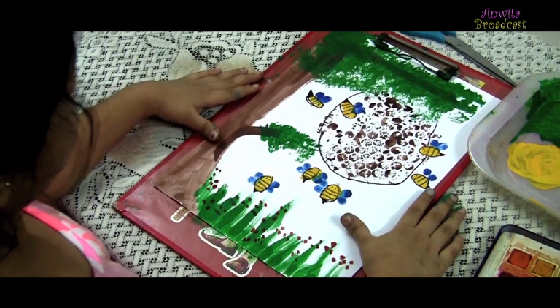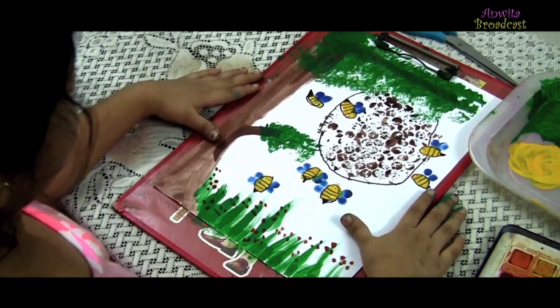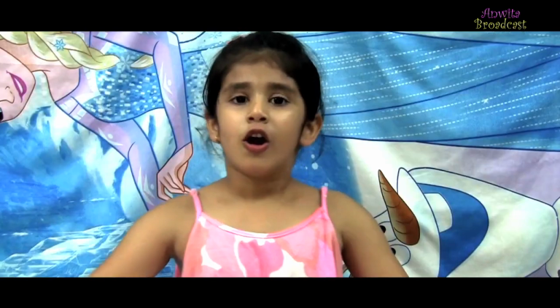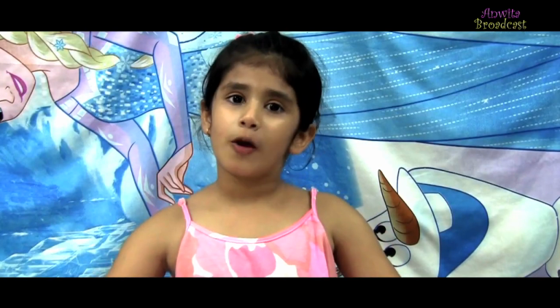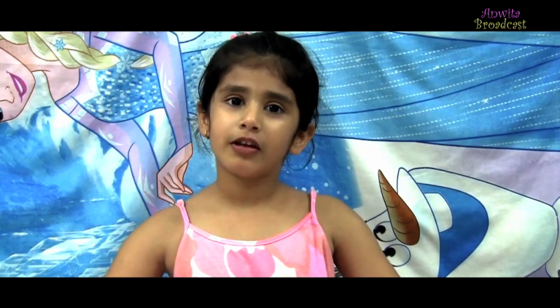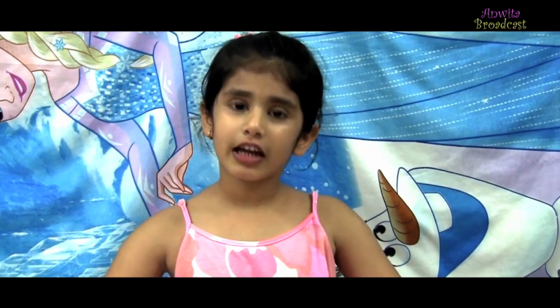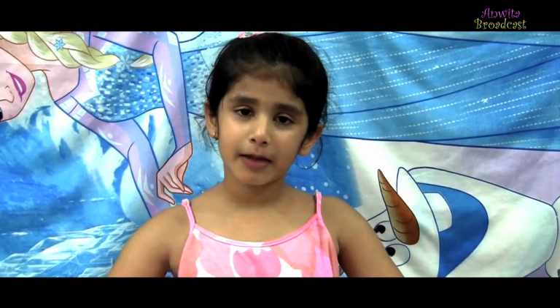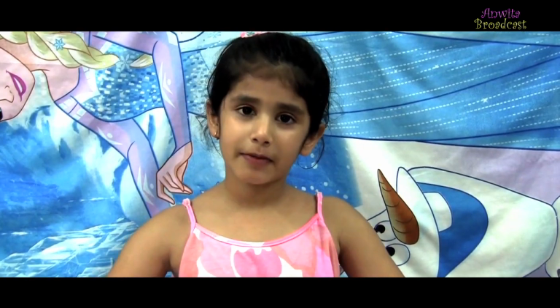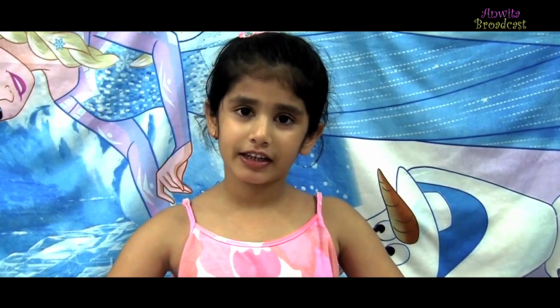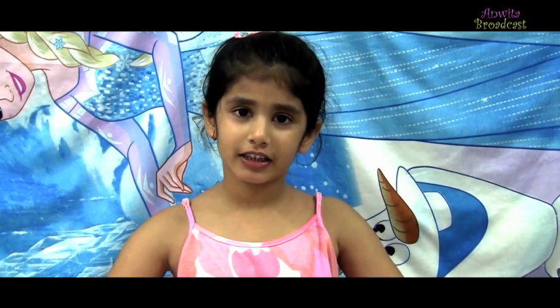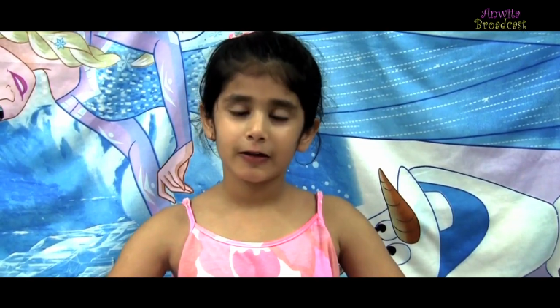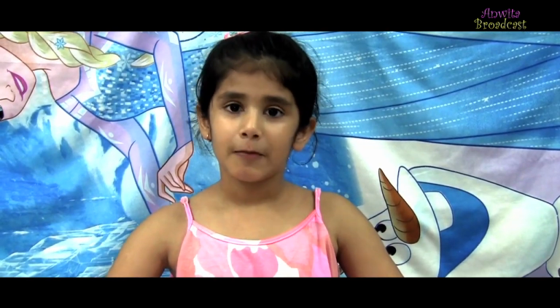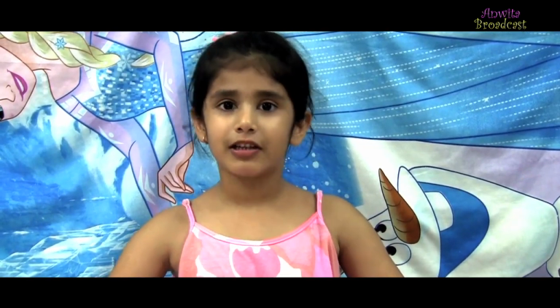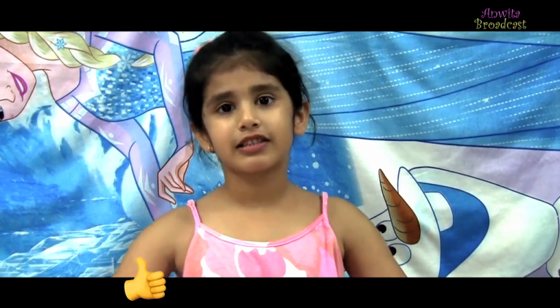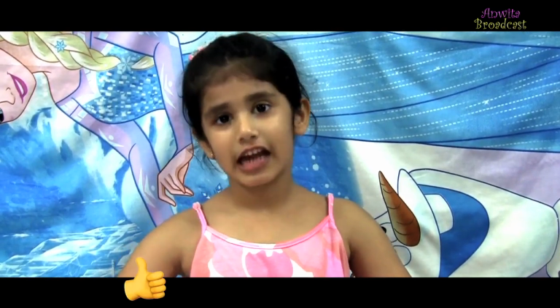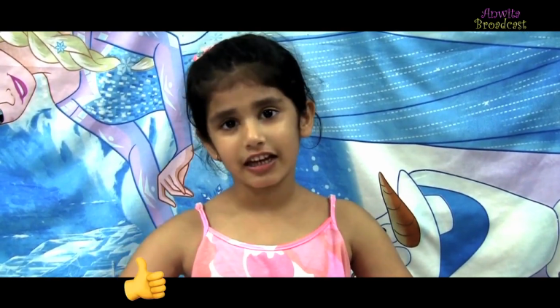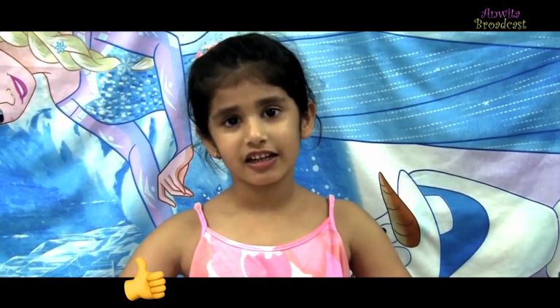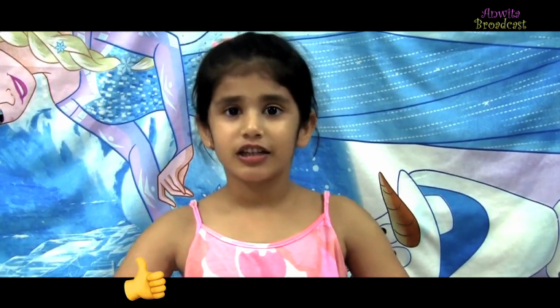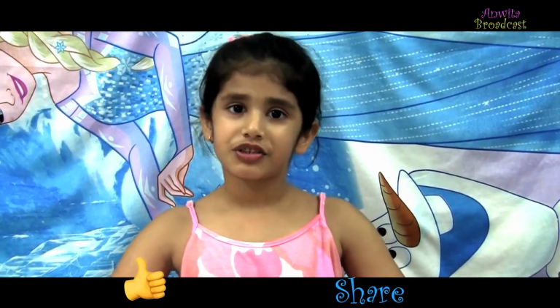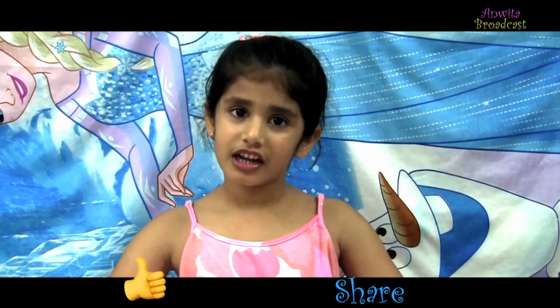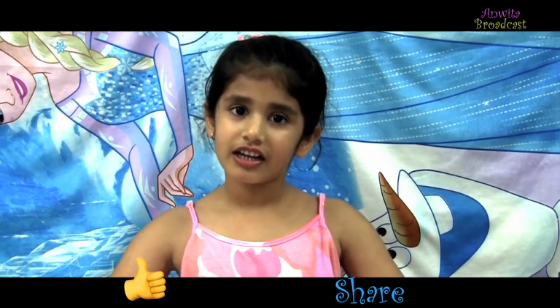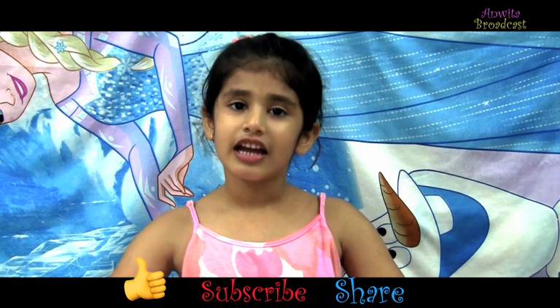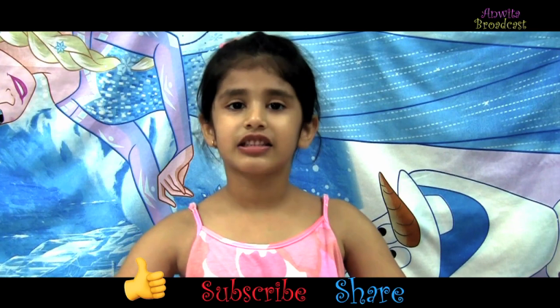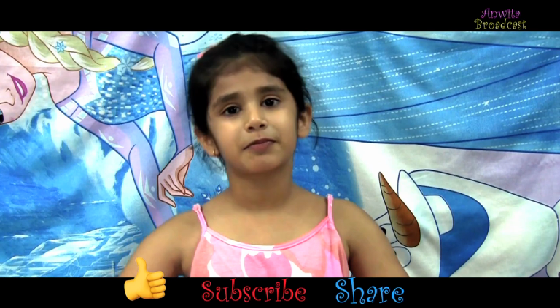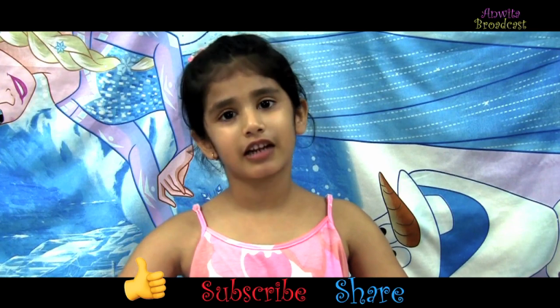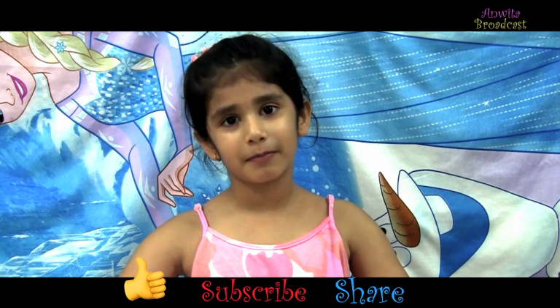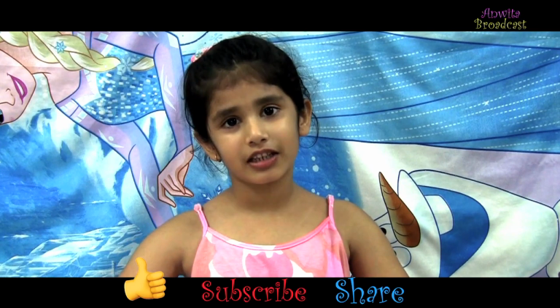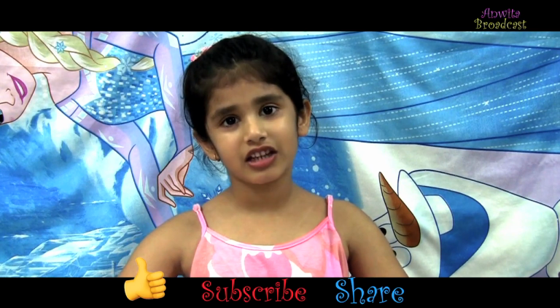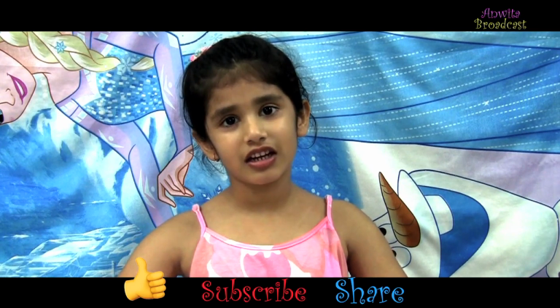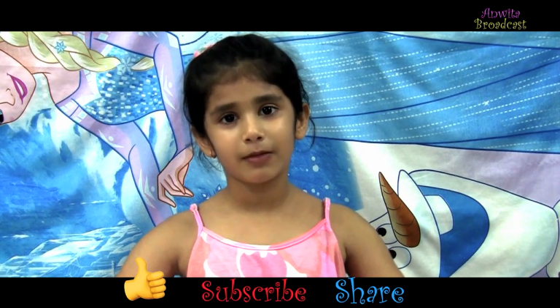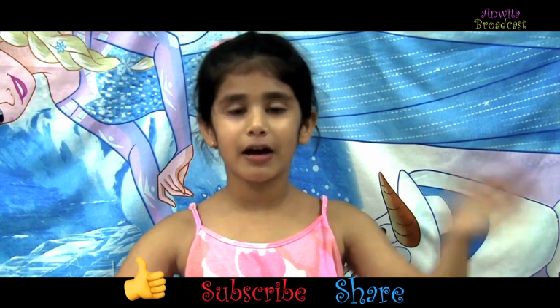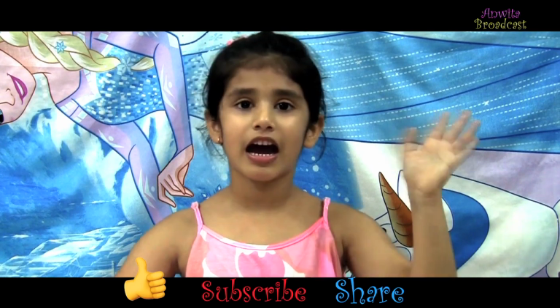Hope you like my painting. Please like, share and subscribe my channel. Bye!